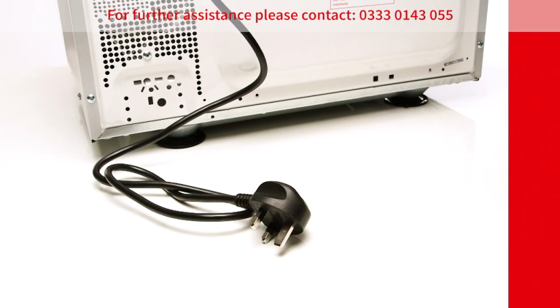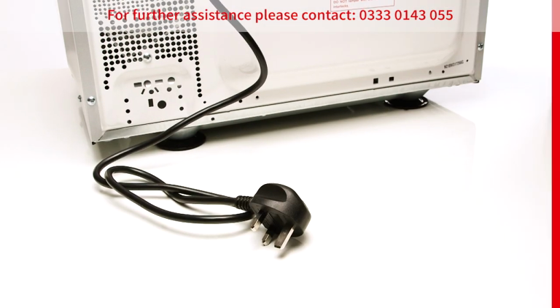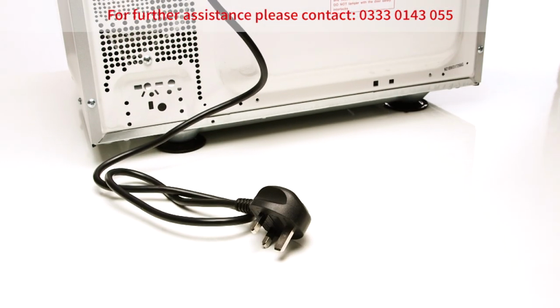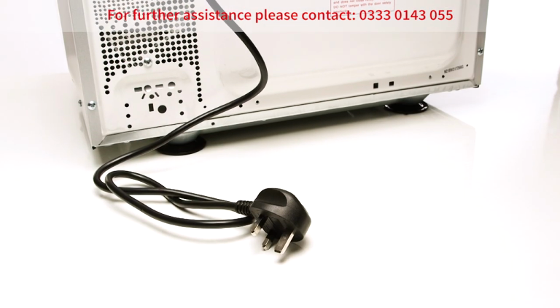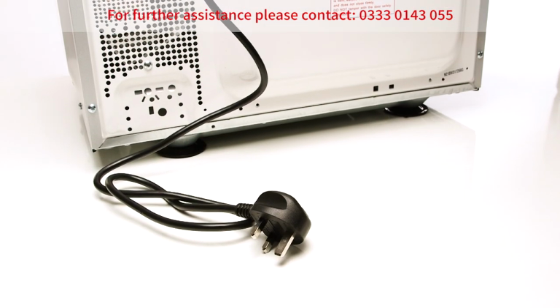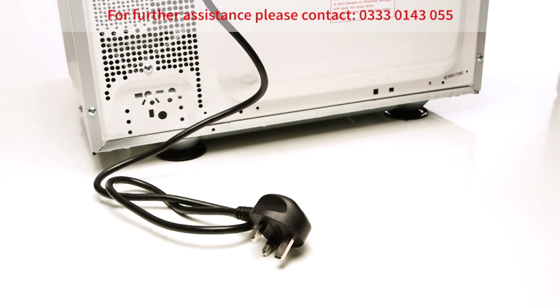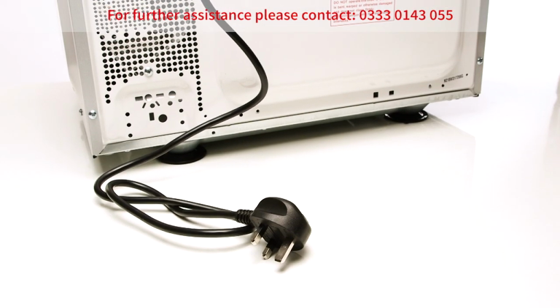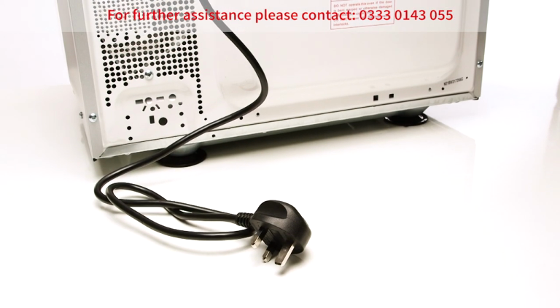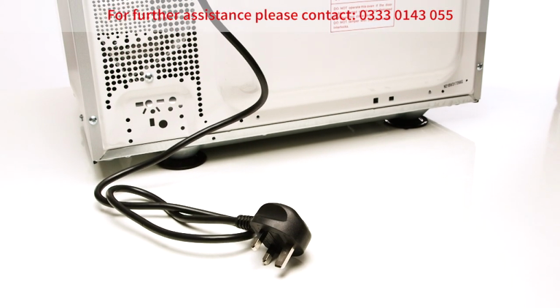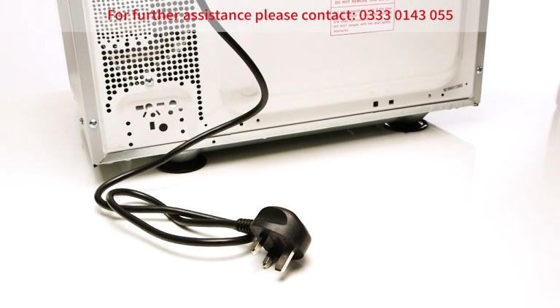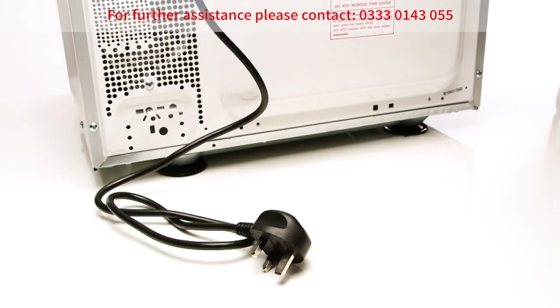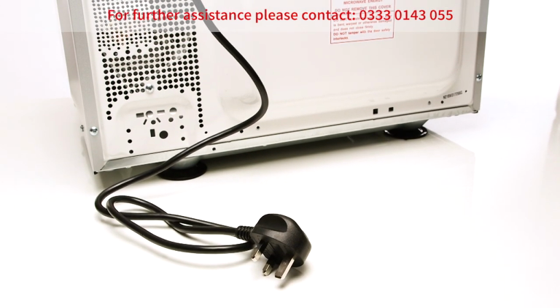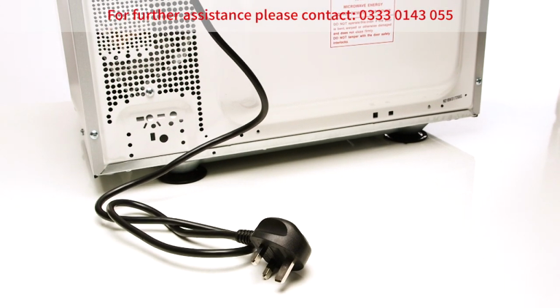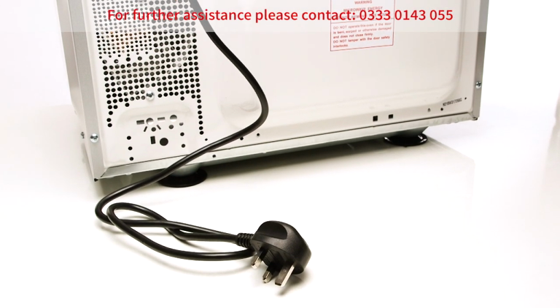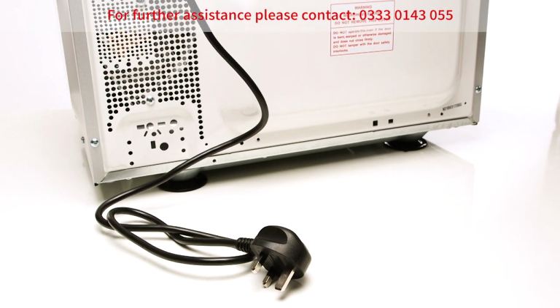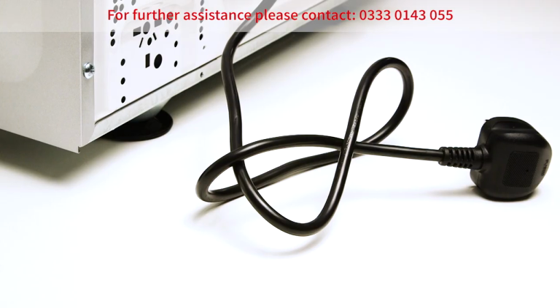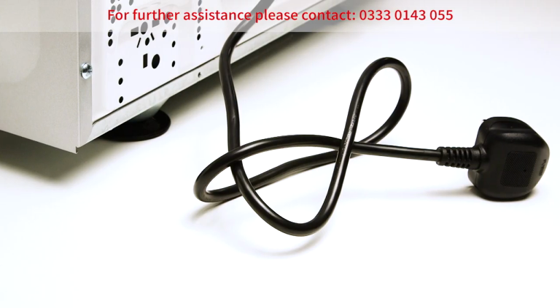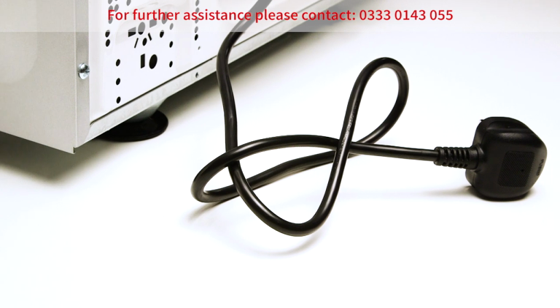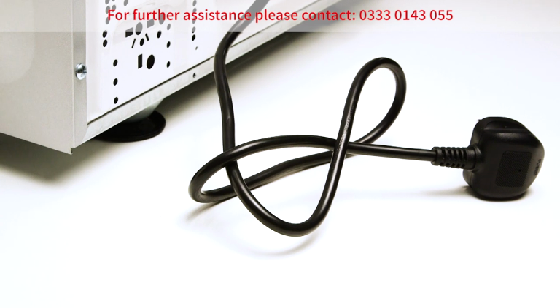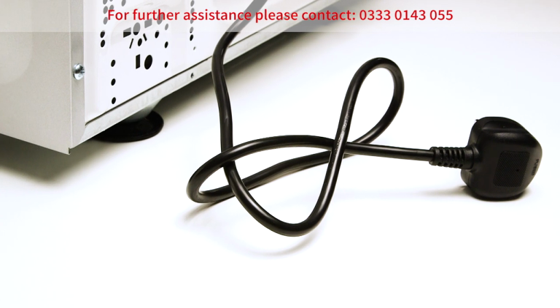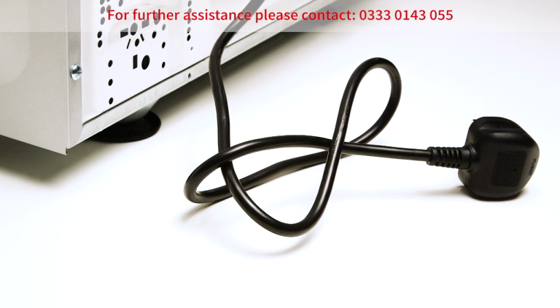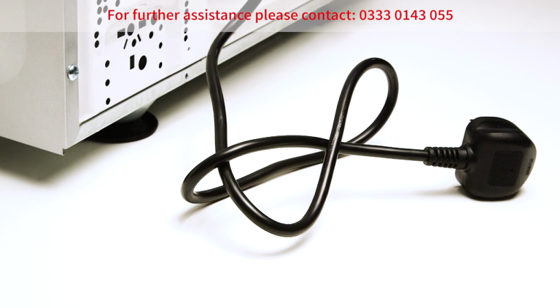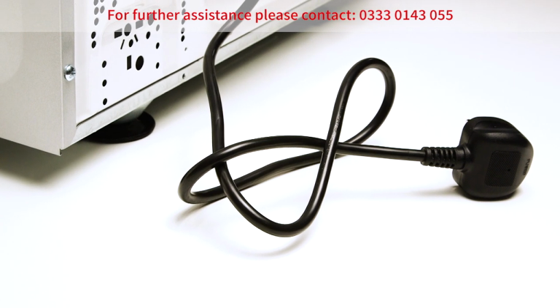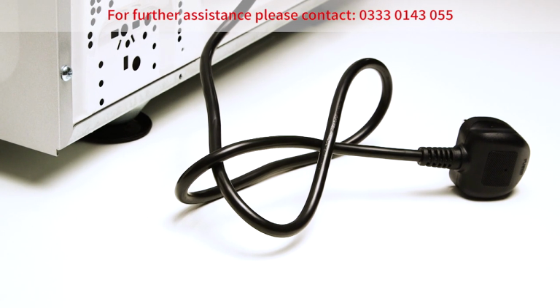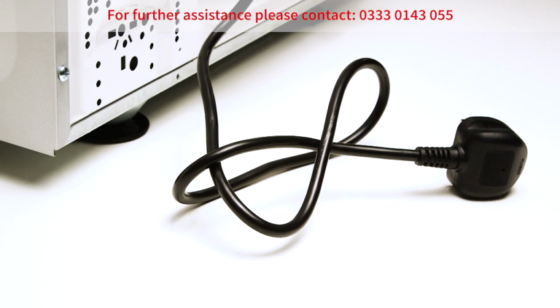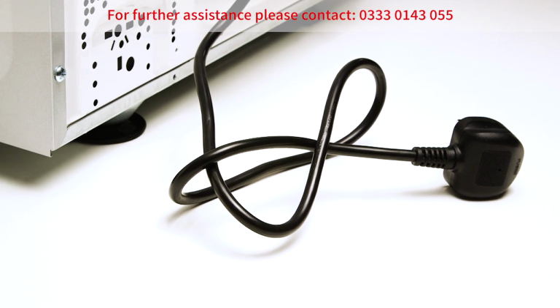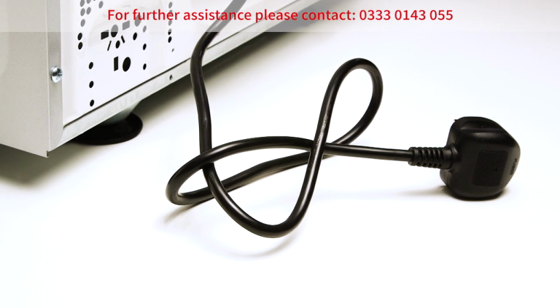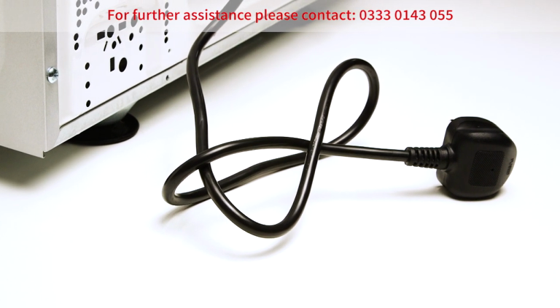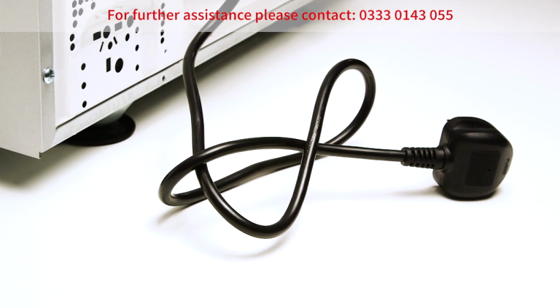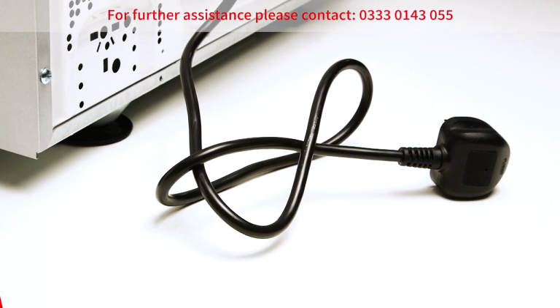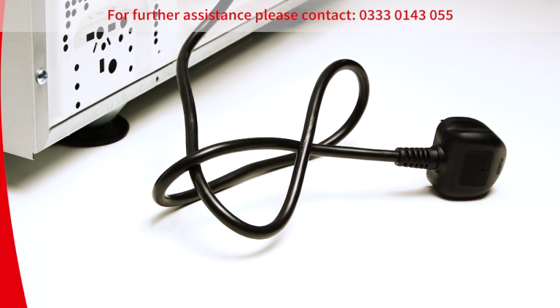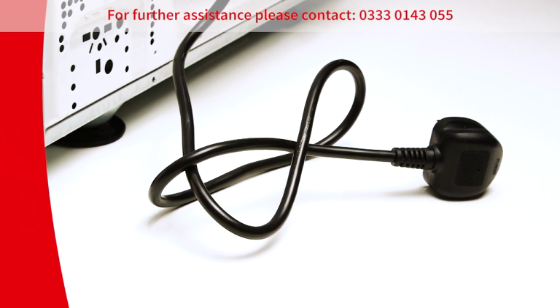Please ensure that the mains cable is not tangled, as this could impair the functionality of the machine.